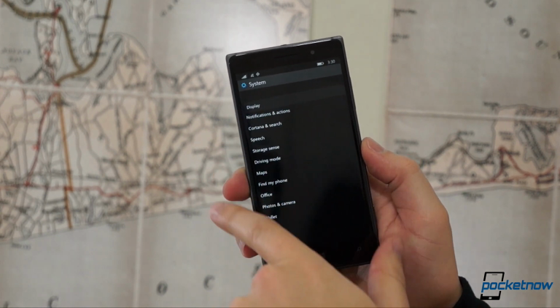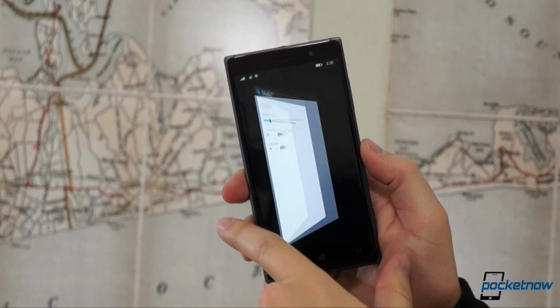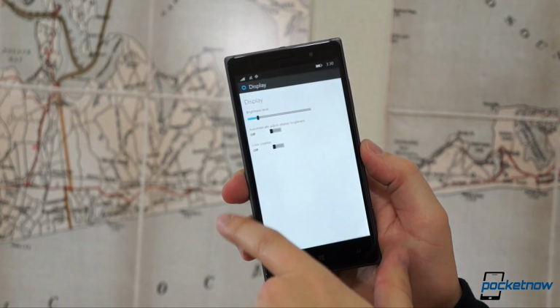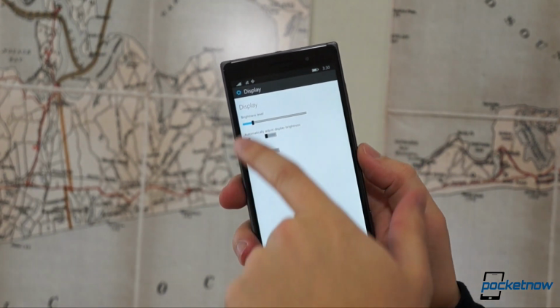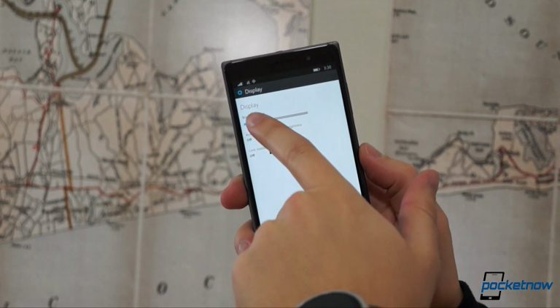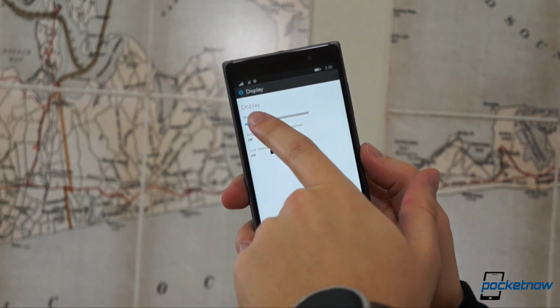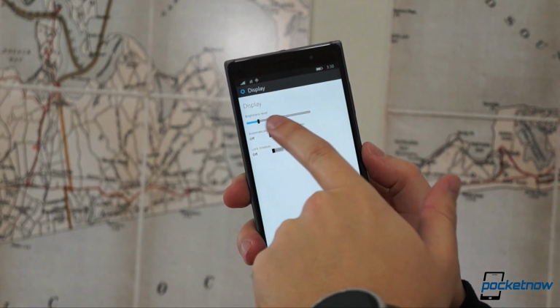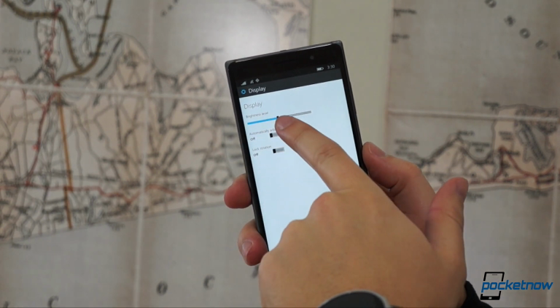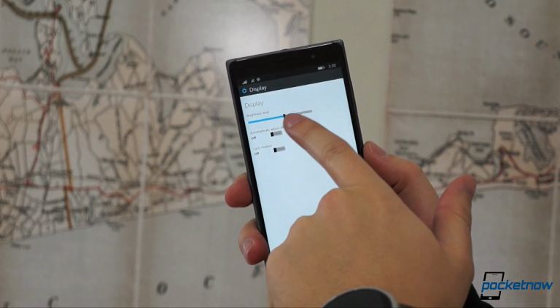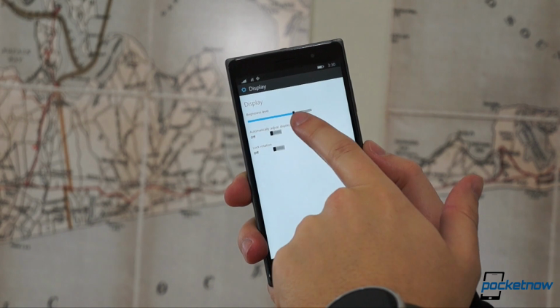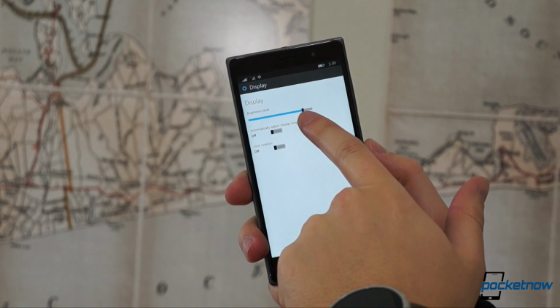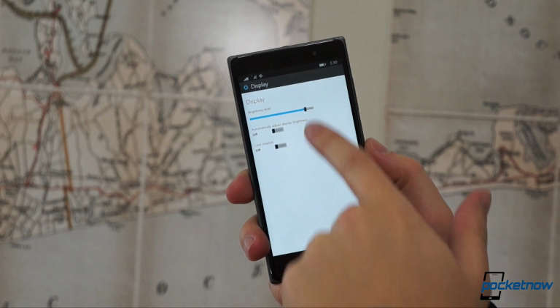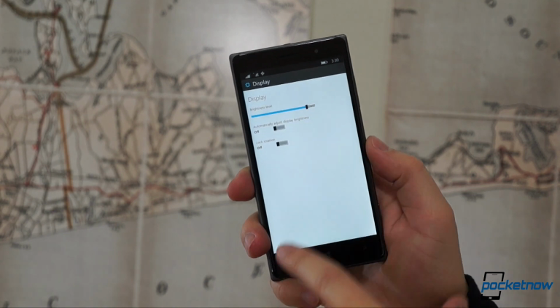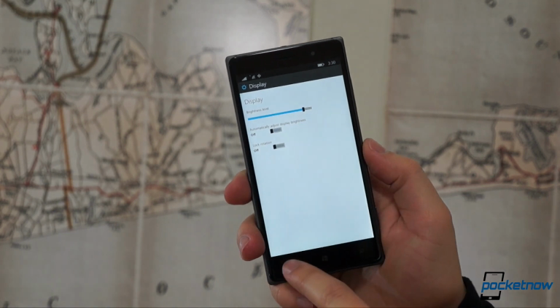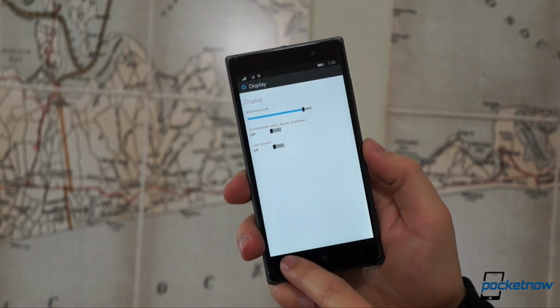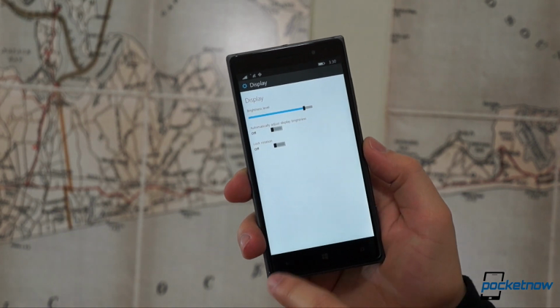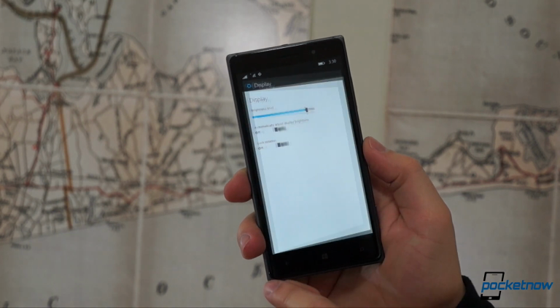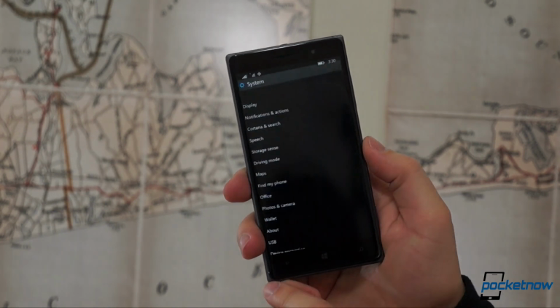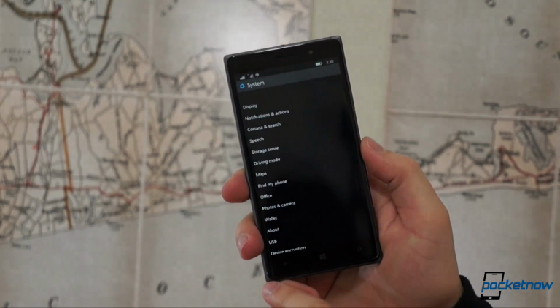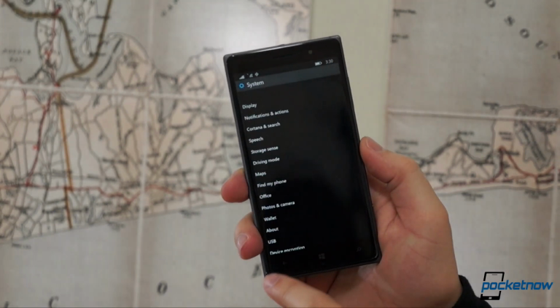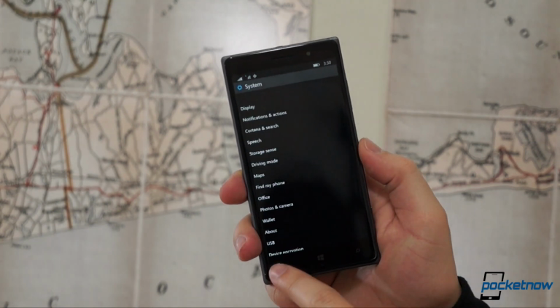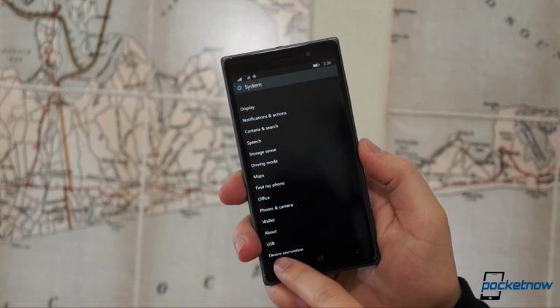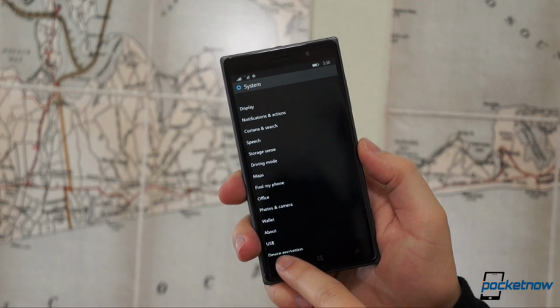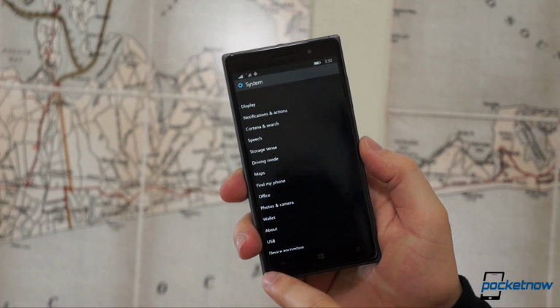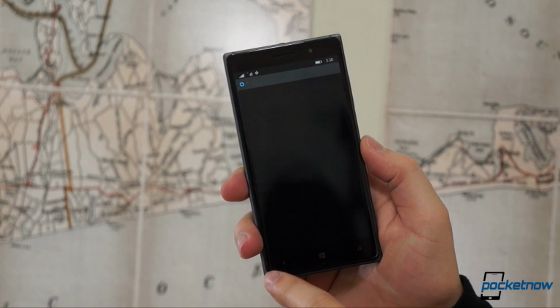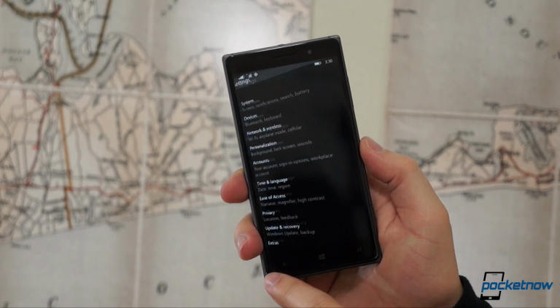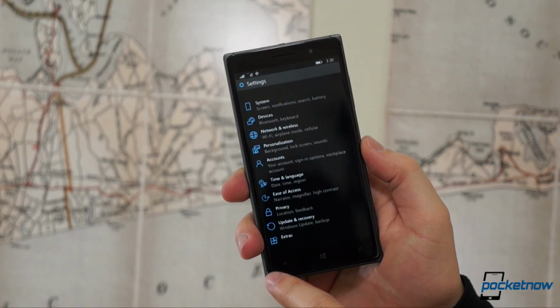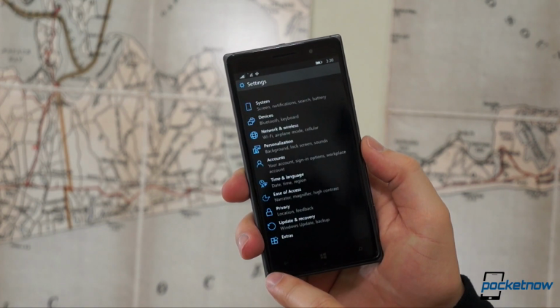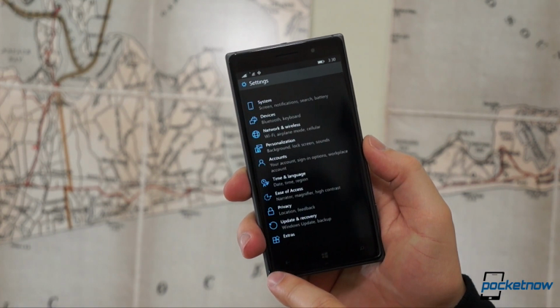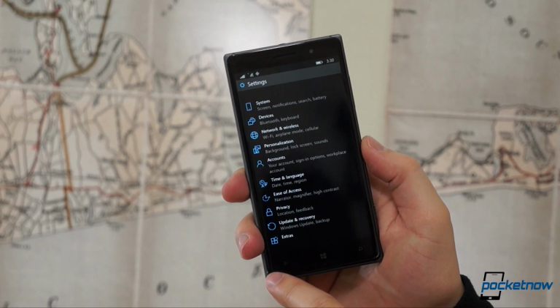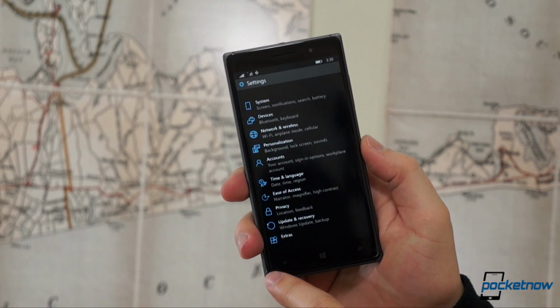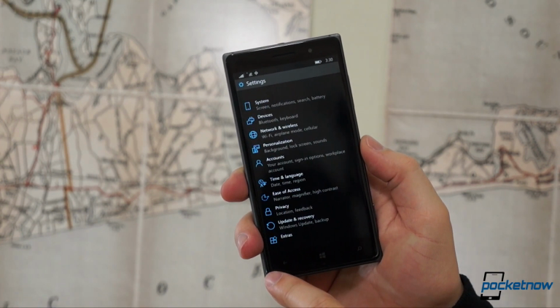Also, there's more granular control over things like brightness. It might have taken you five years, but bravo, Microsoft.